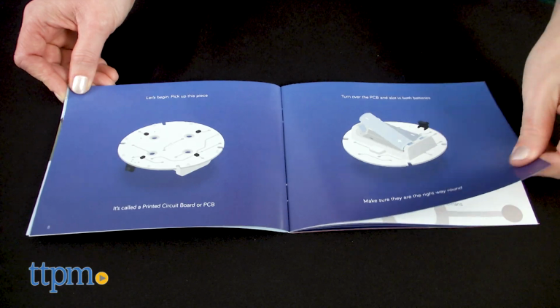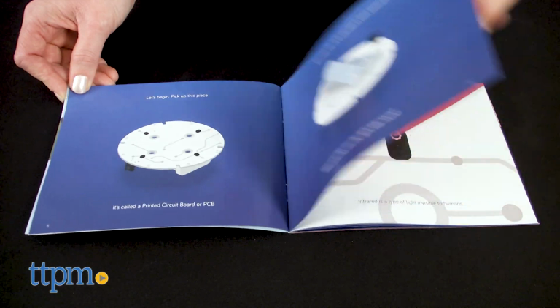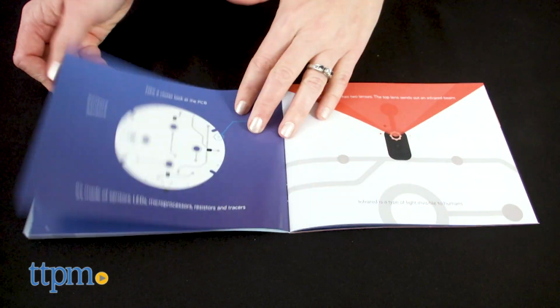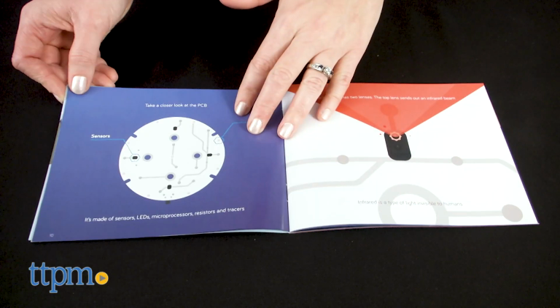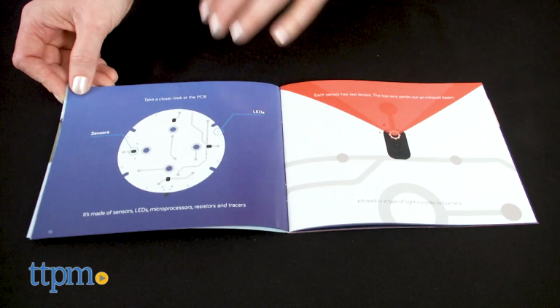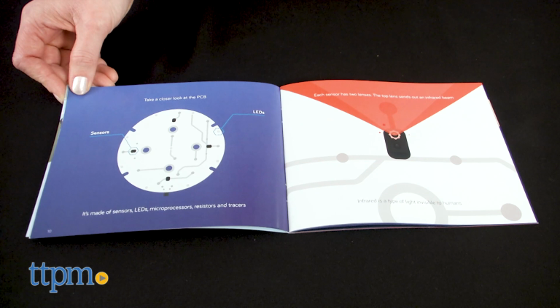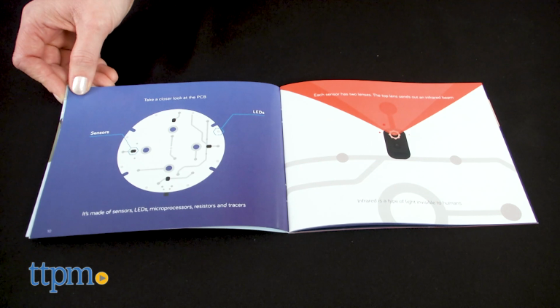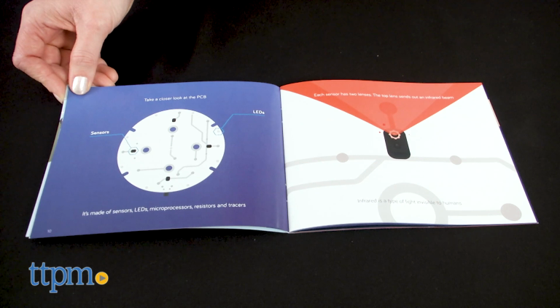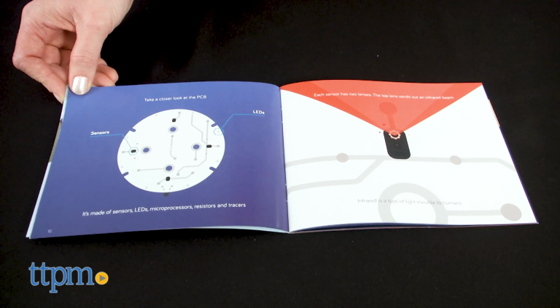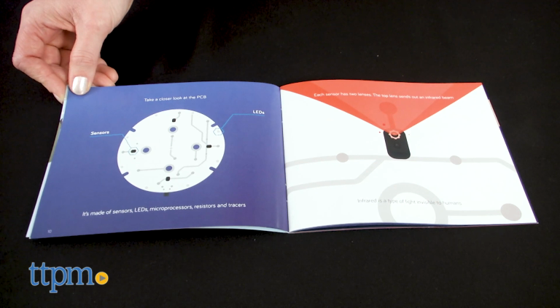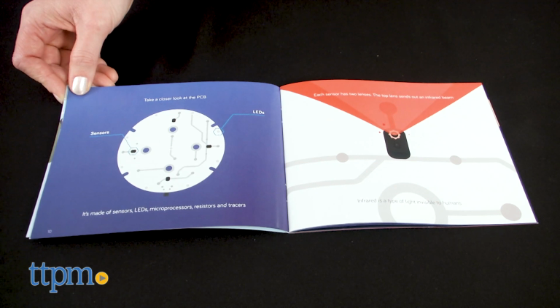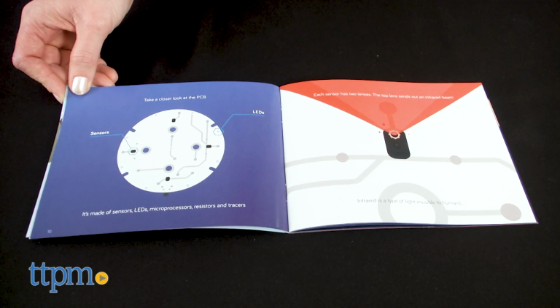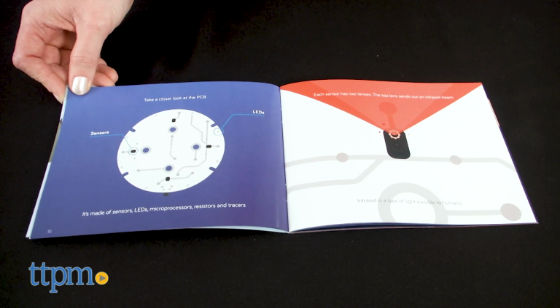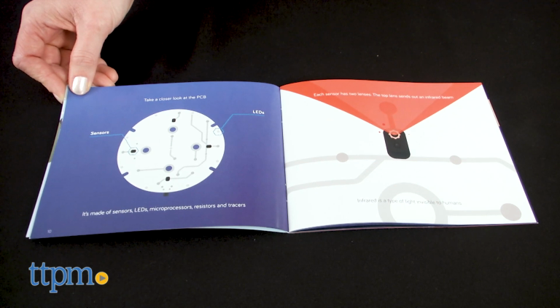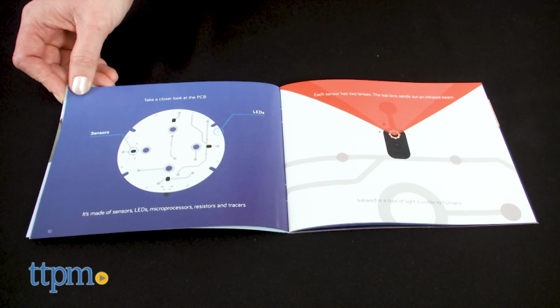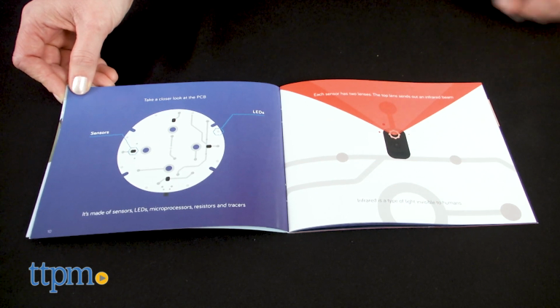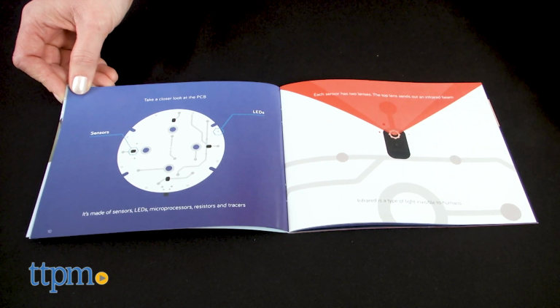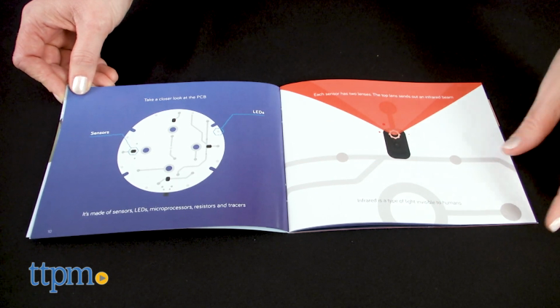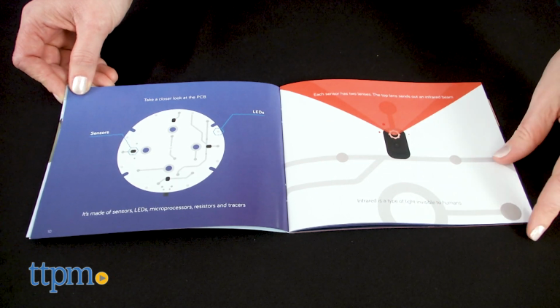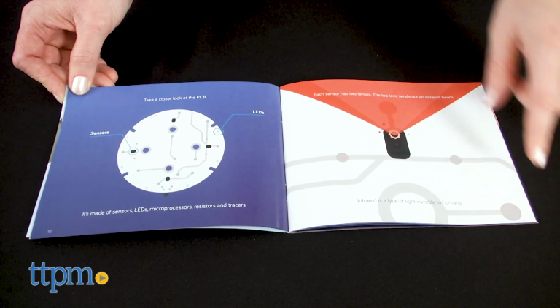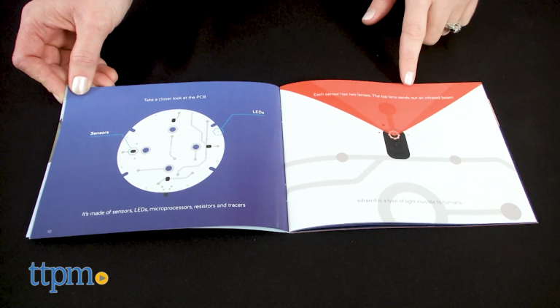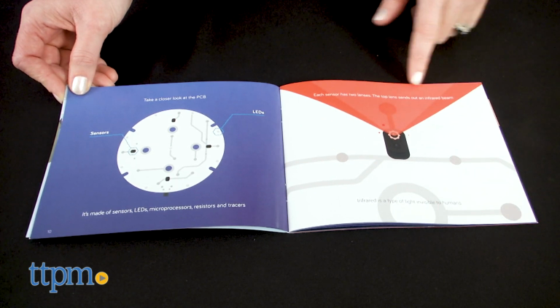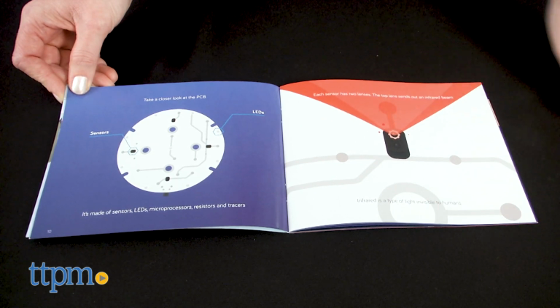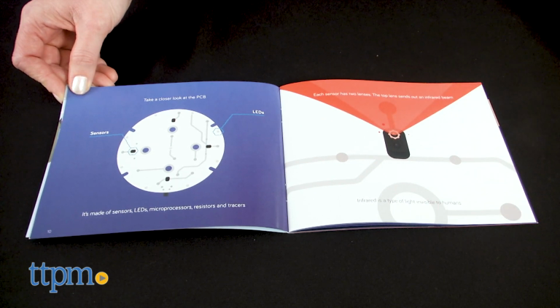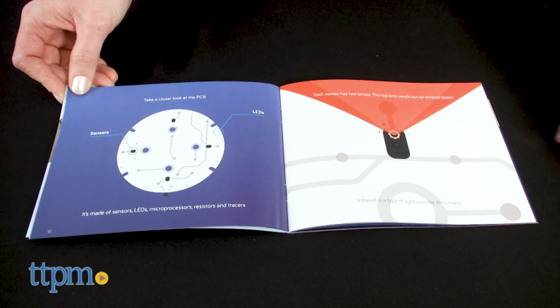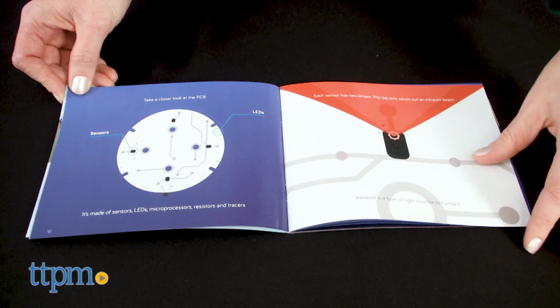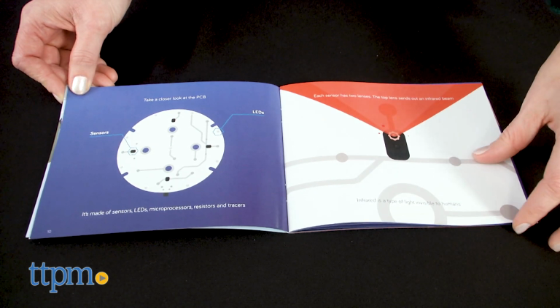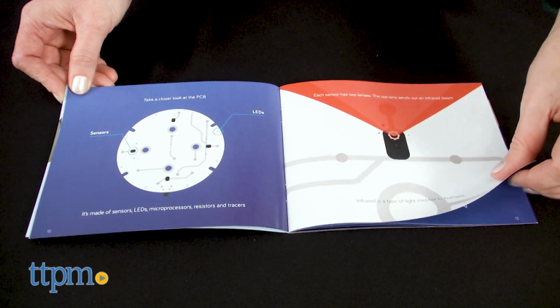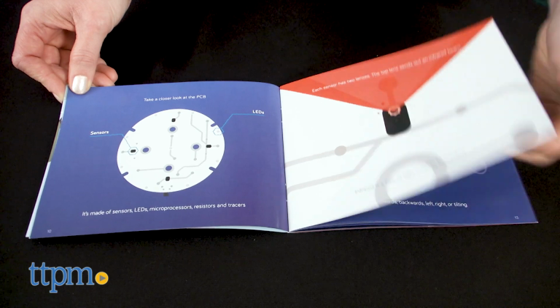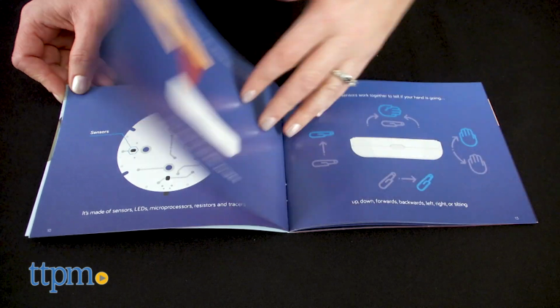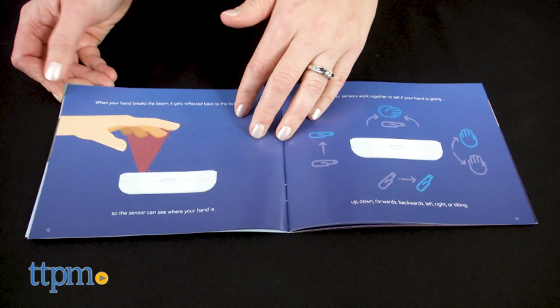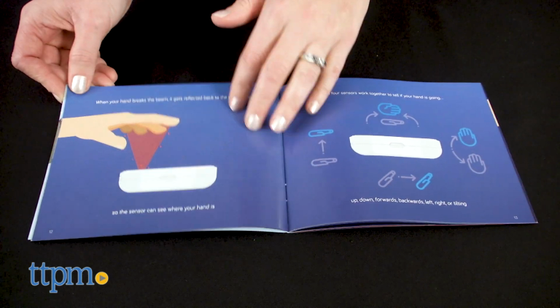As kids build, they also read about infrared beams, how the sensors detect your hand, and how your movements move things on the screen.